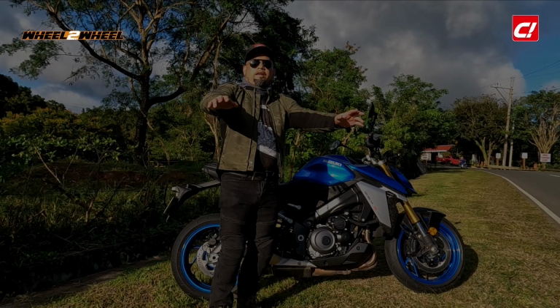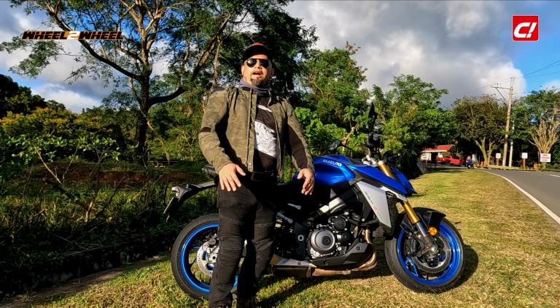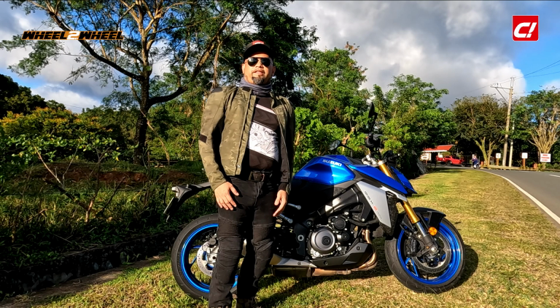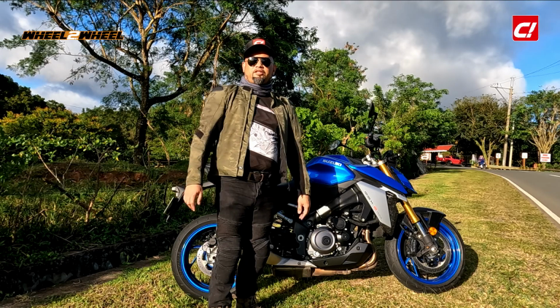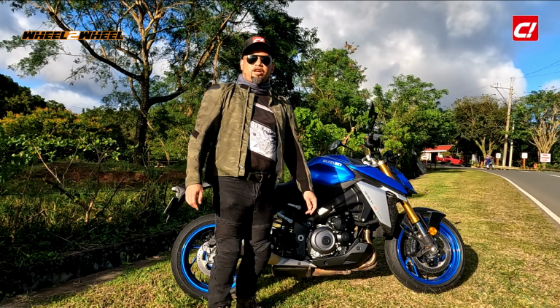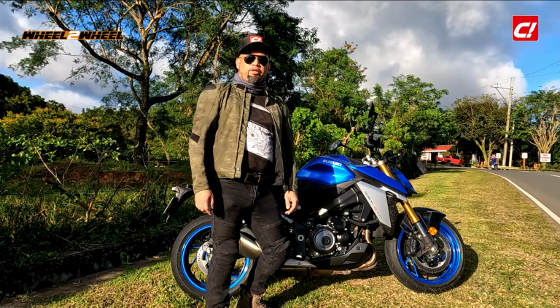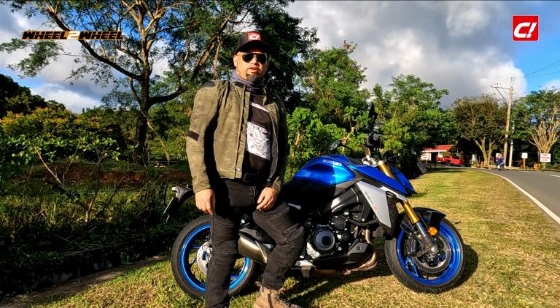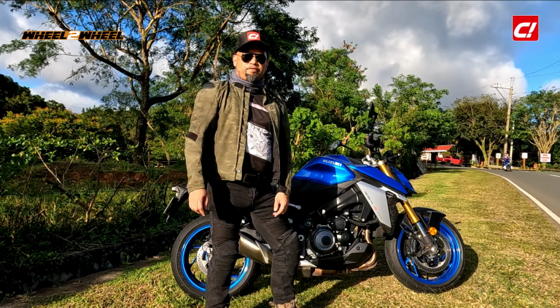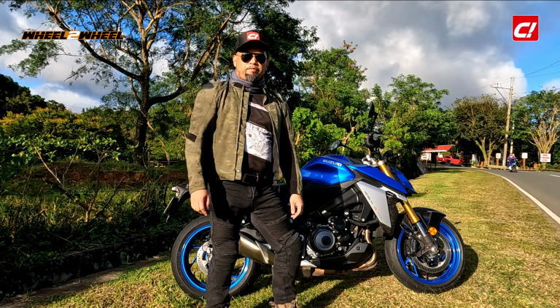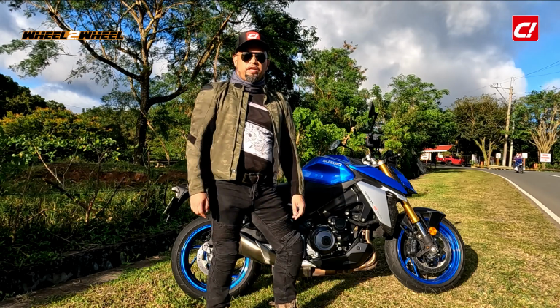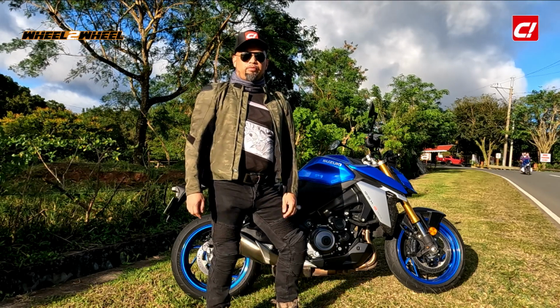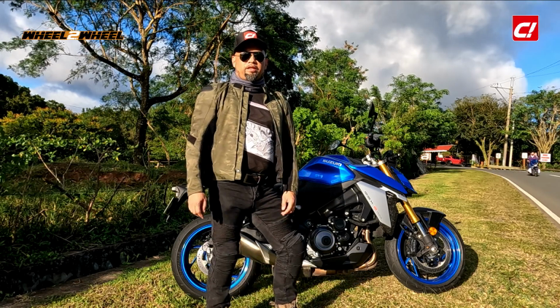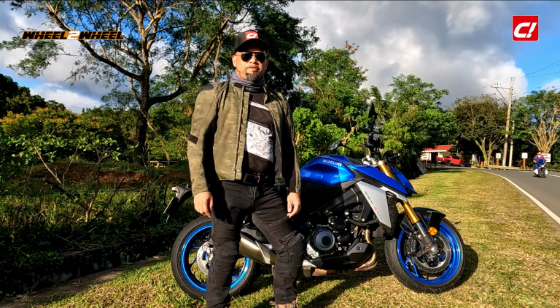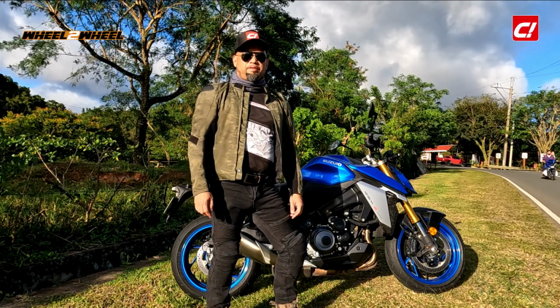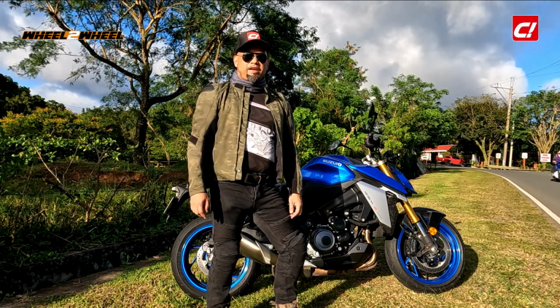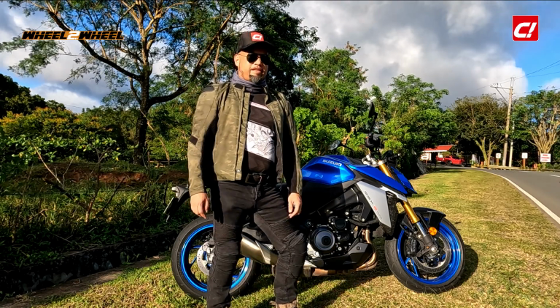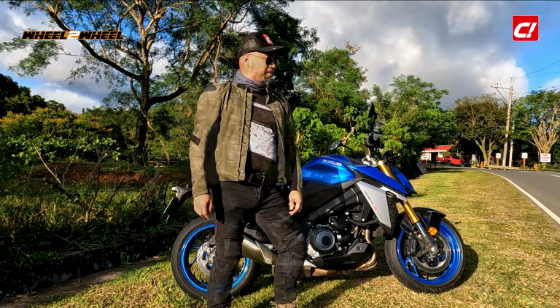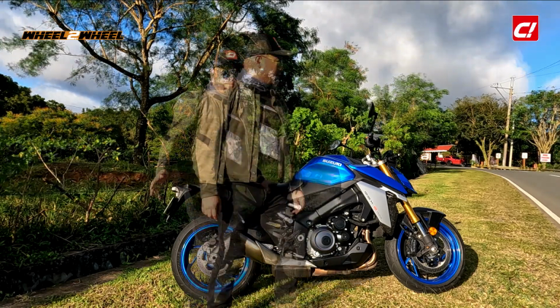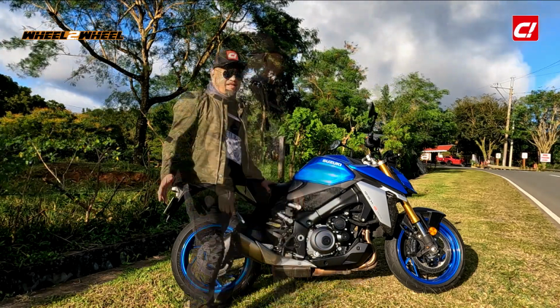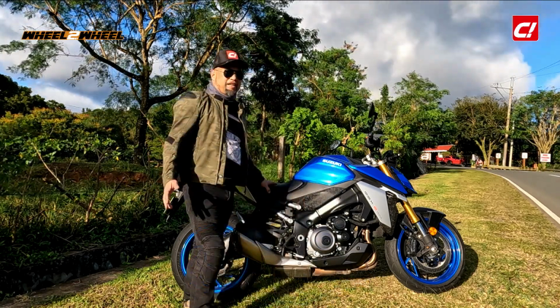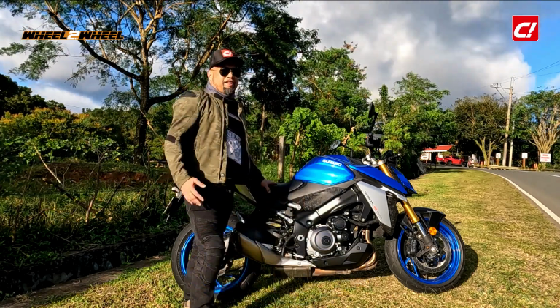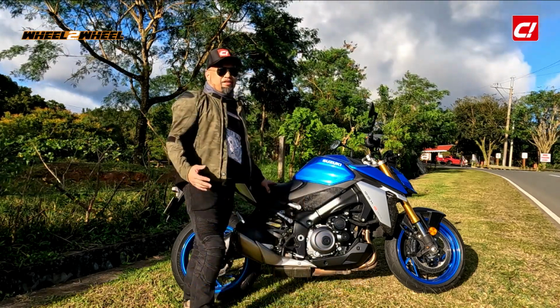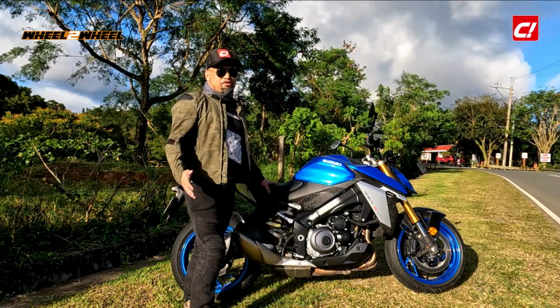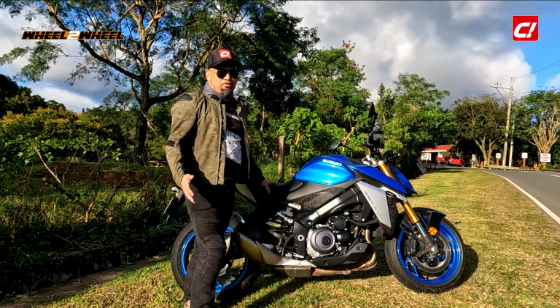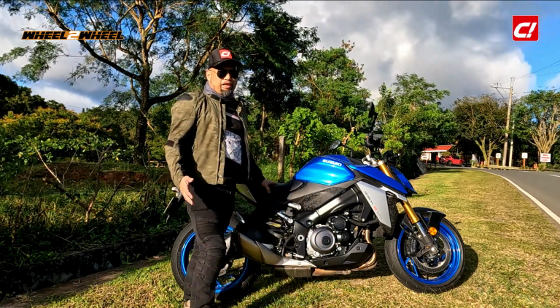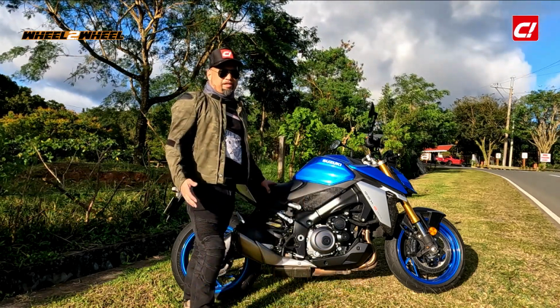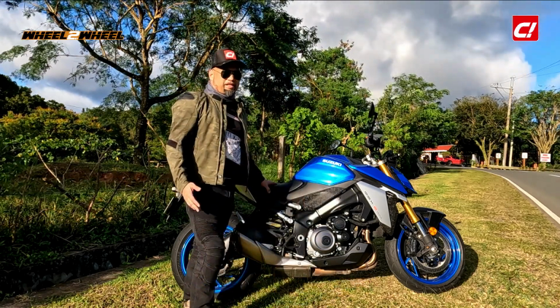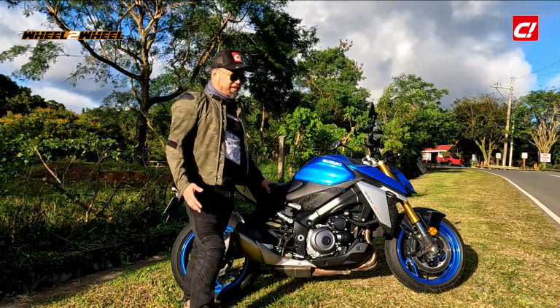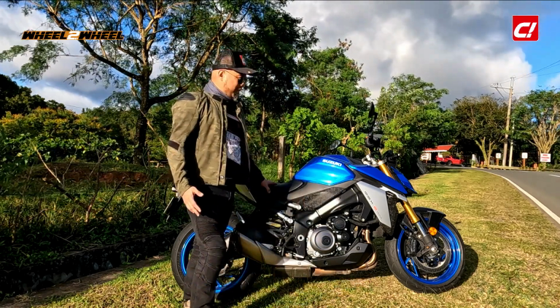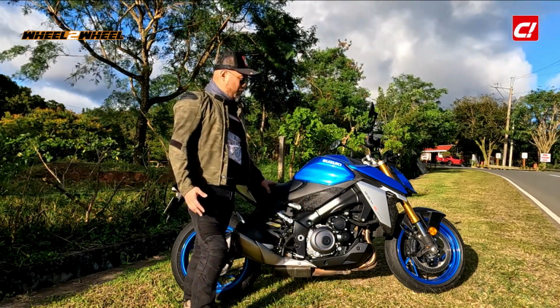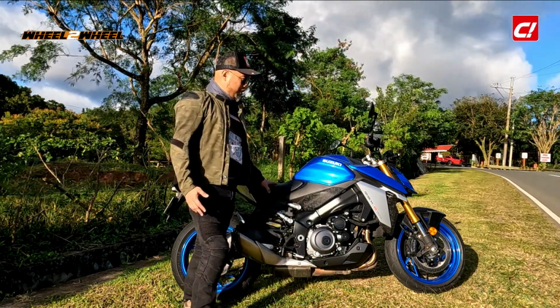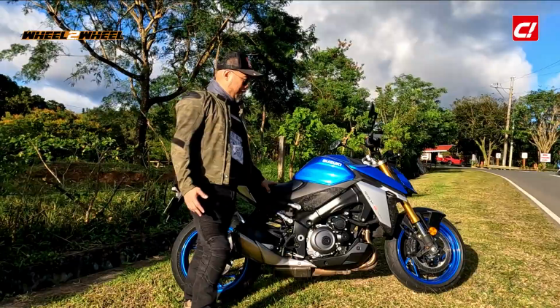Hi, this is John Mendoza from Wheel-to-Wheel in C Magazine. I'm testing the Snoopy GSX-S1000.